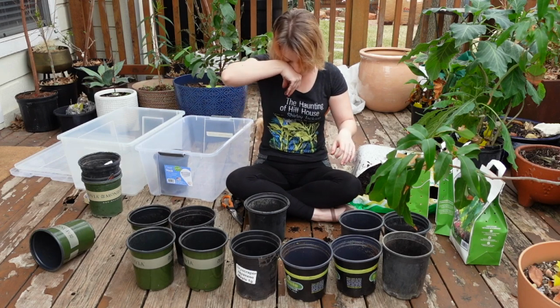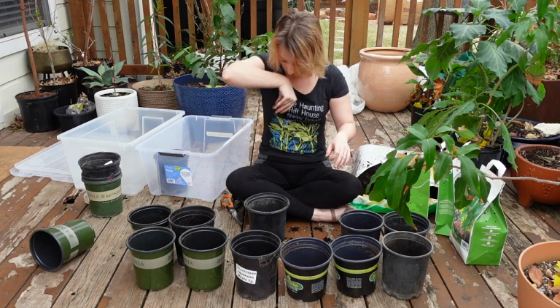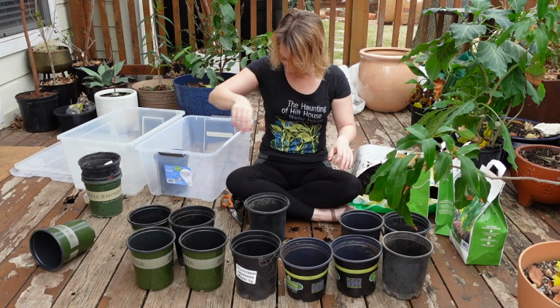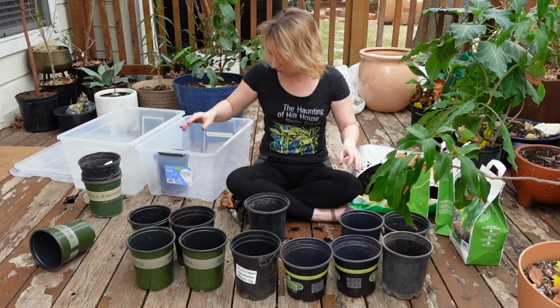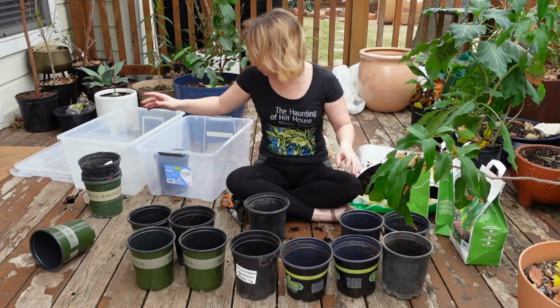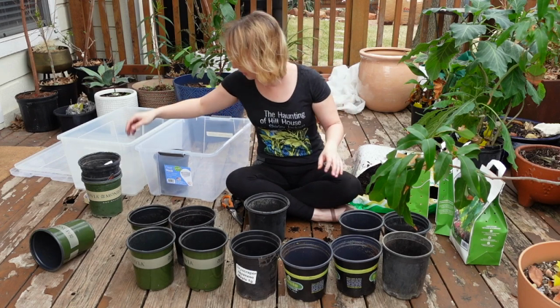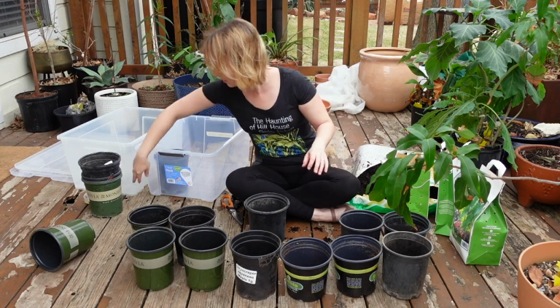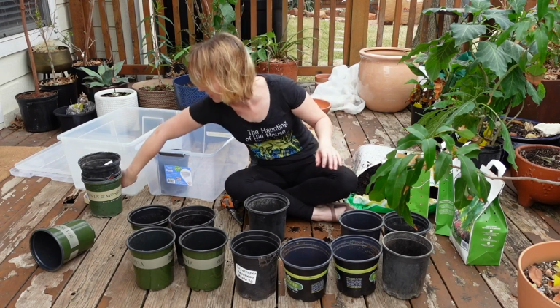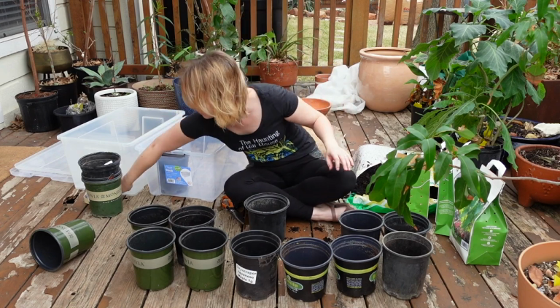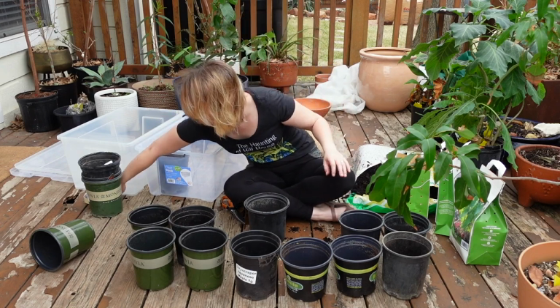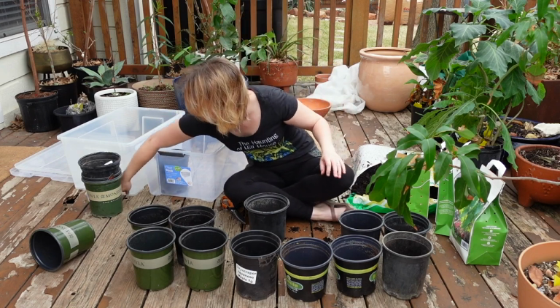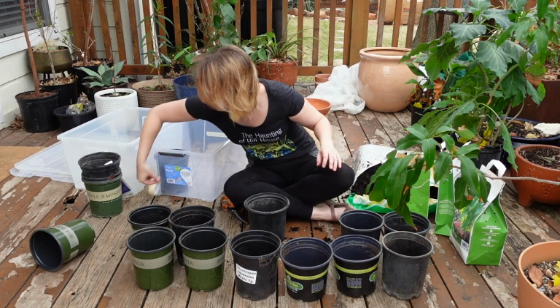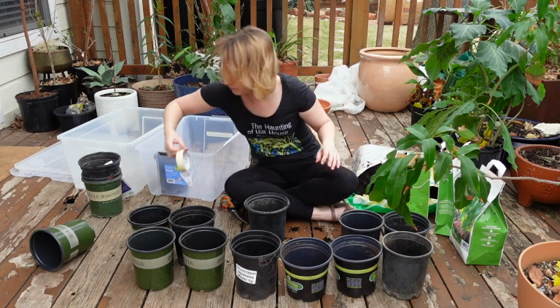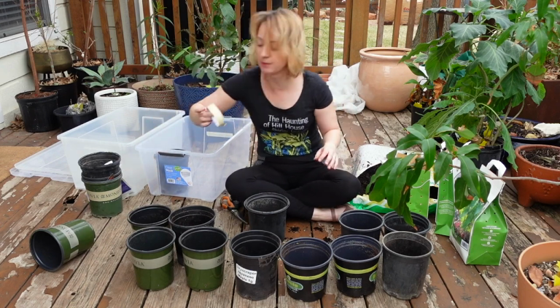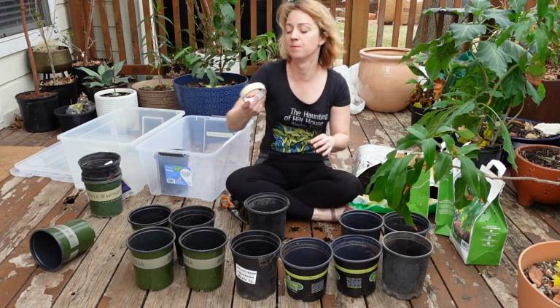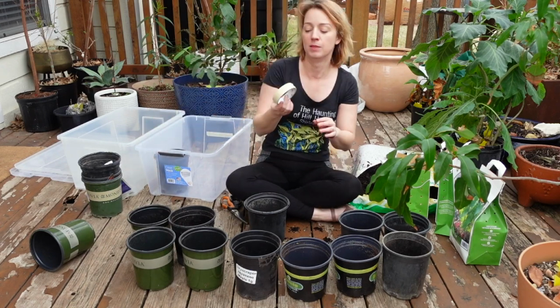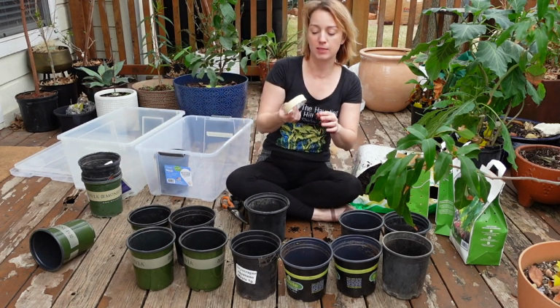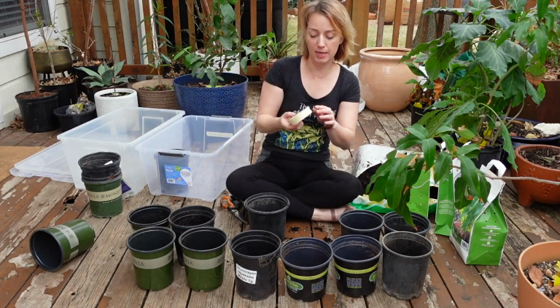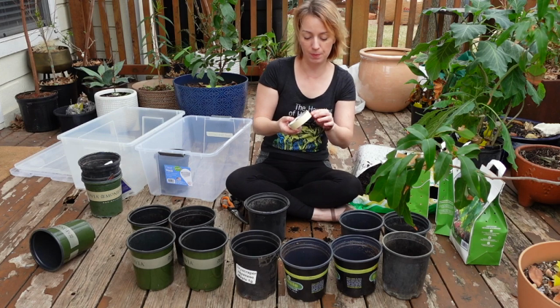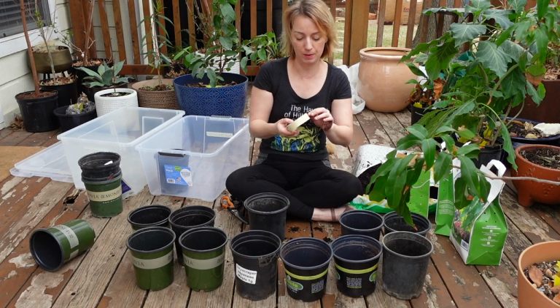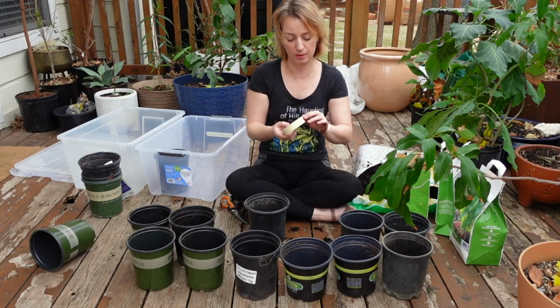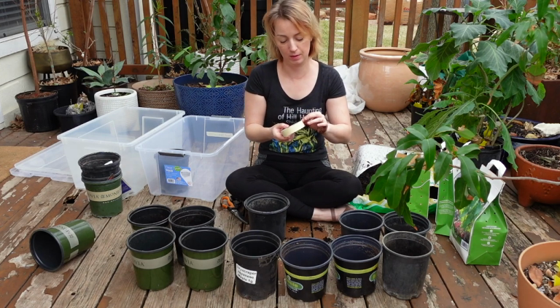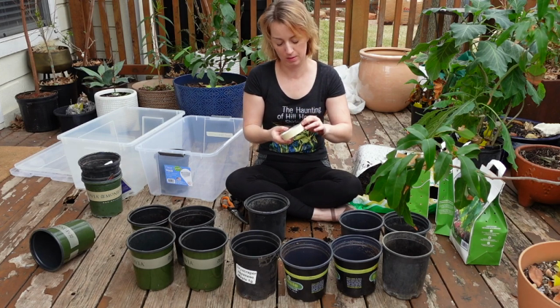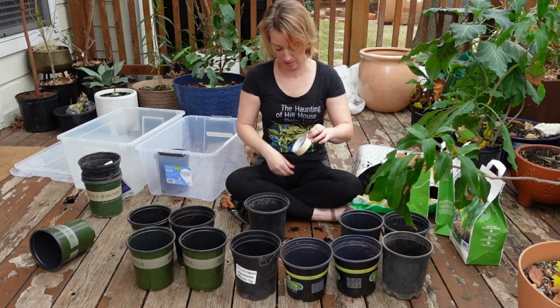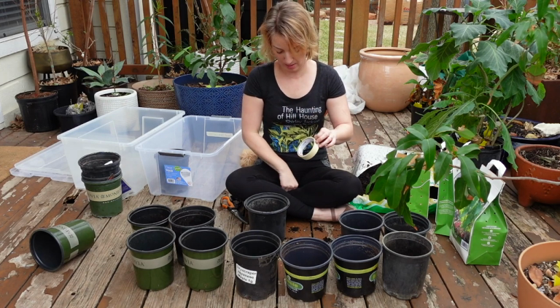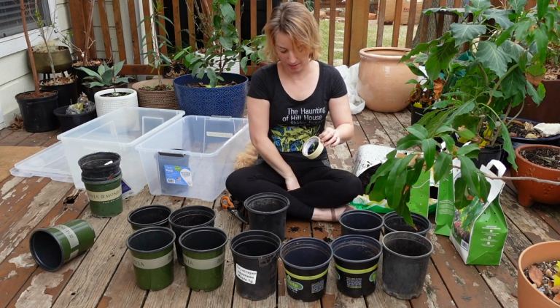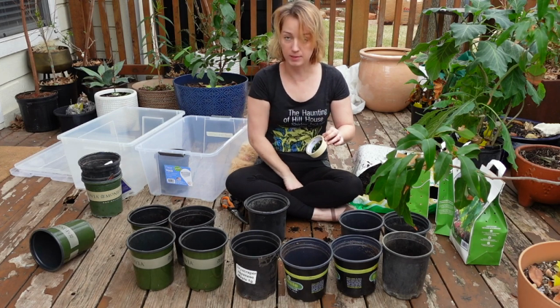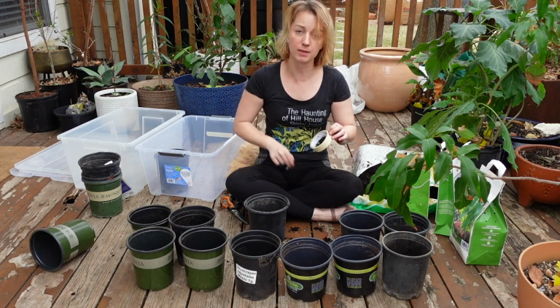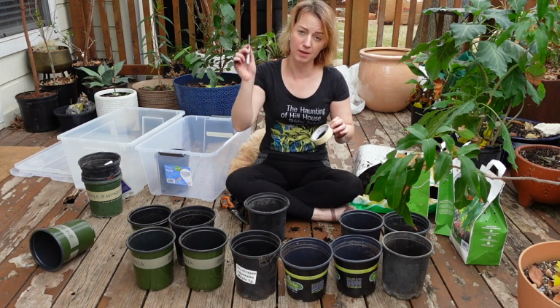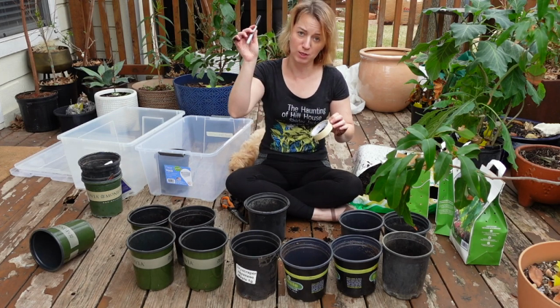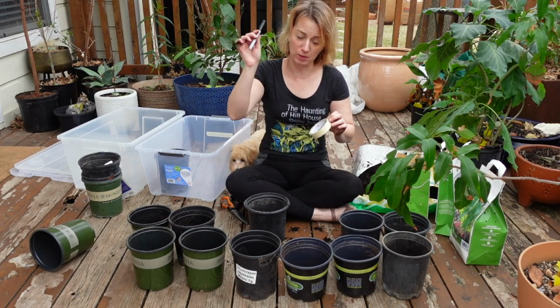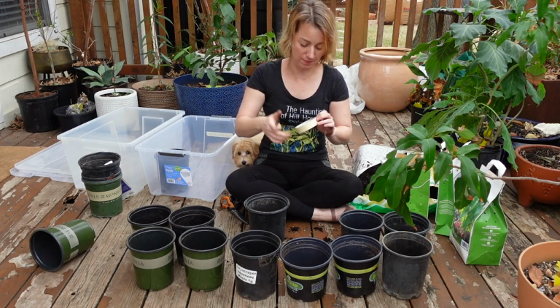I will be labeling these. I have tape and a sharpie.